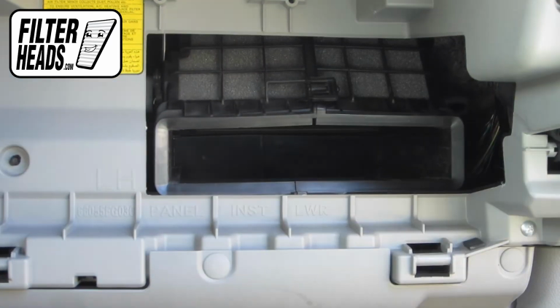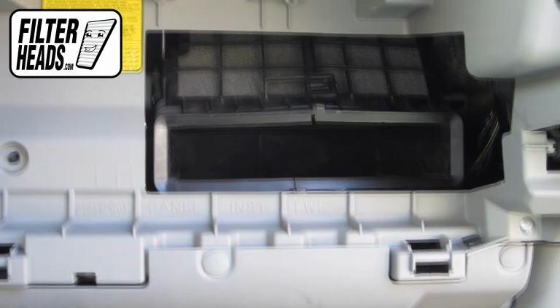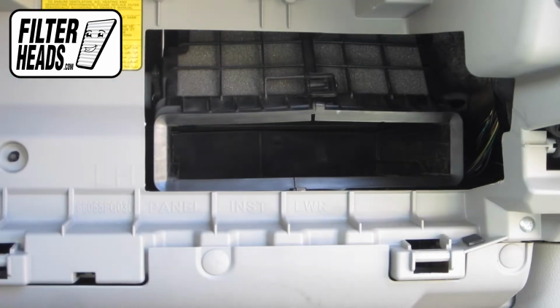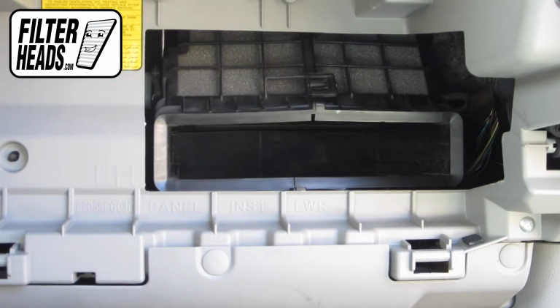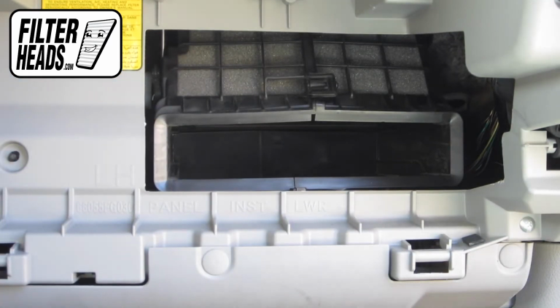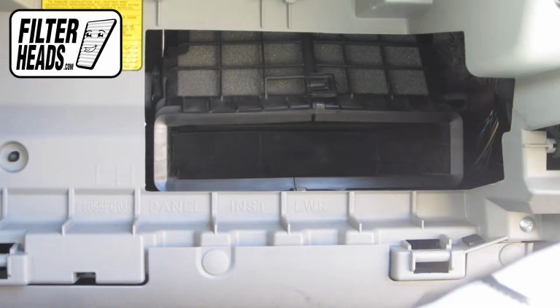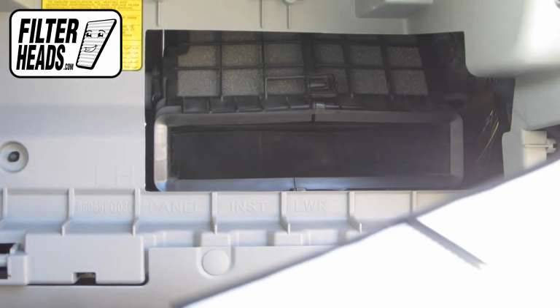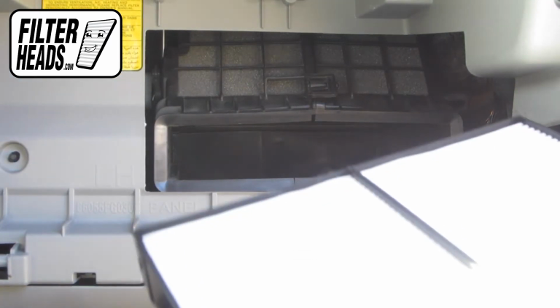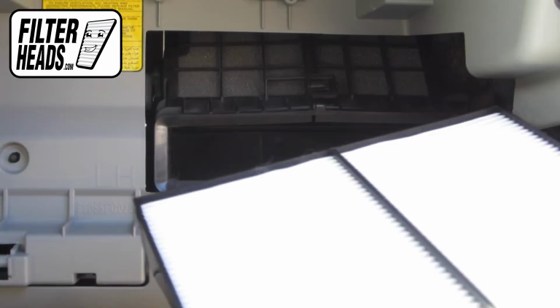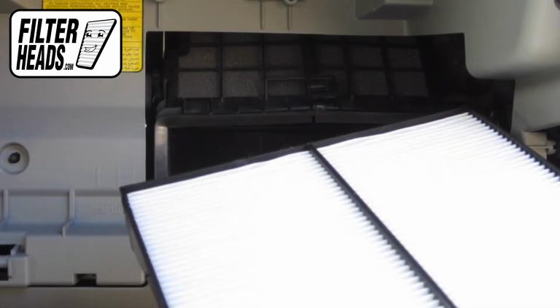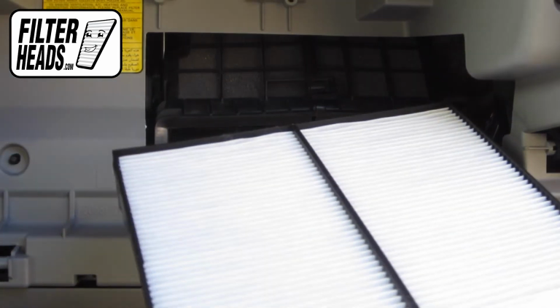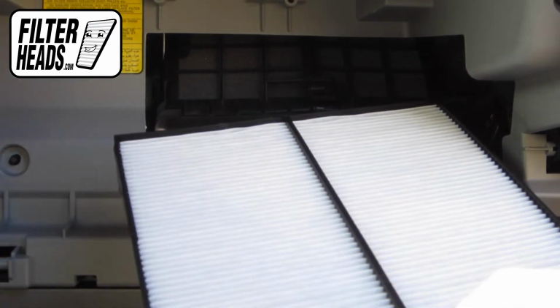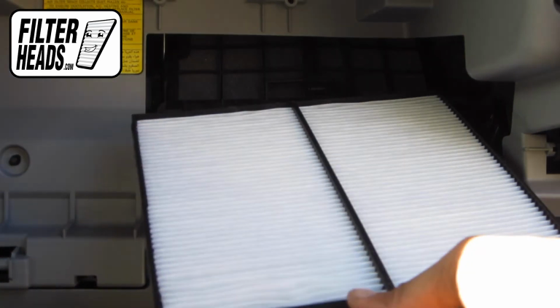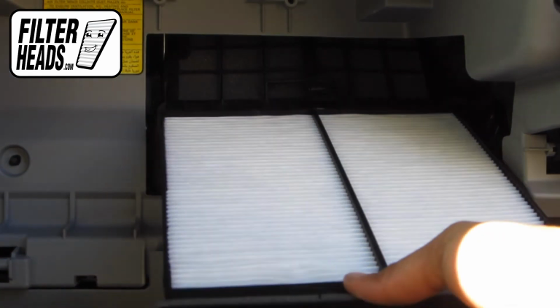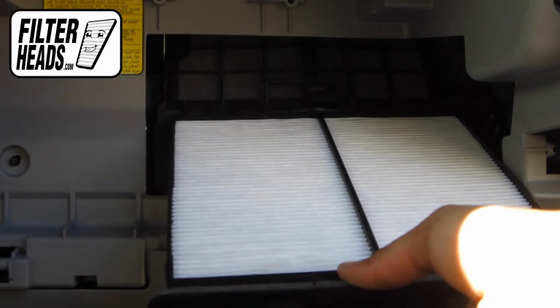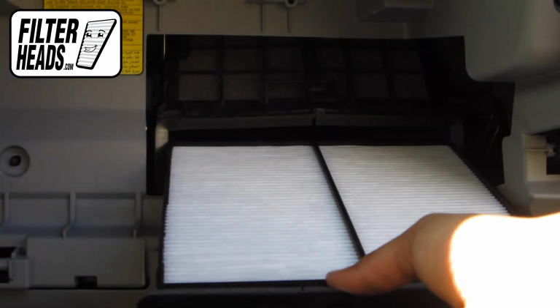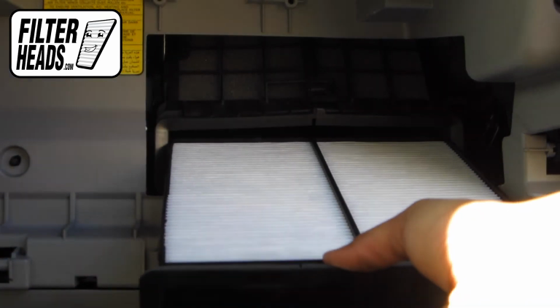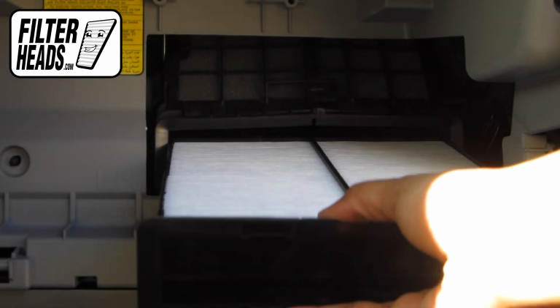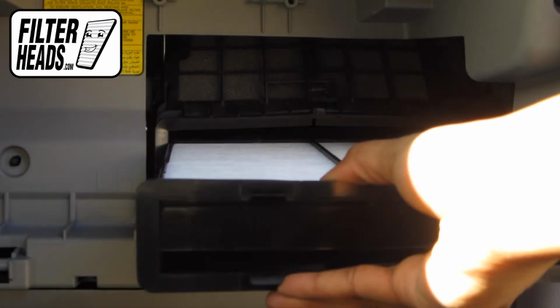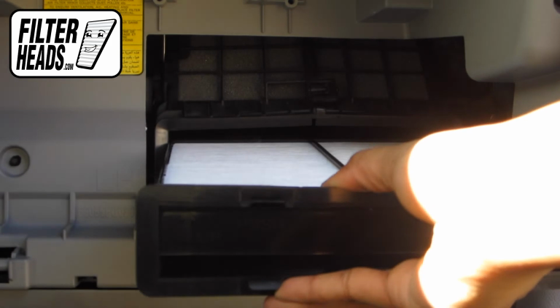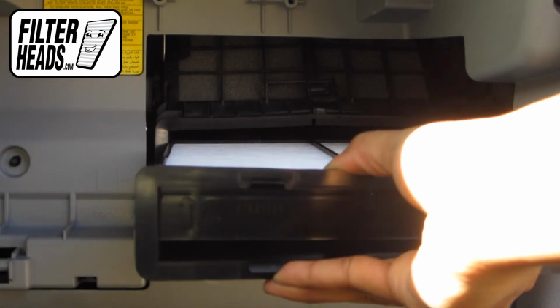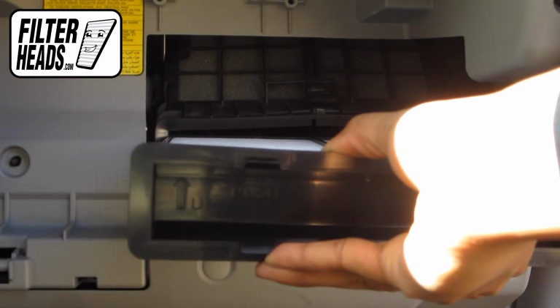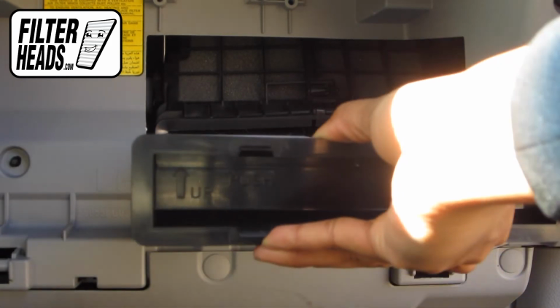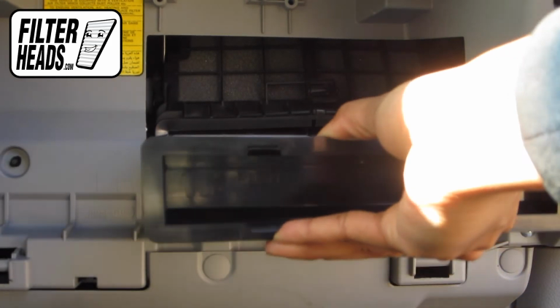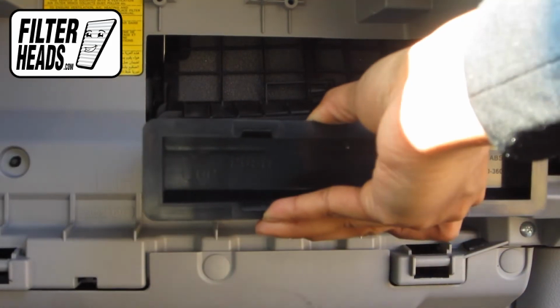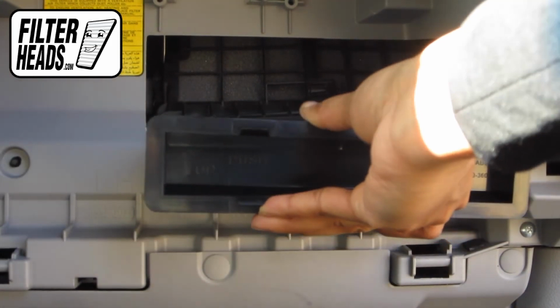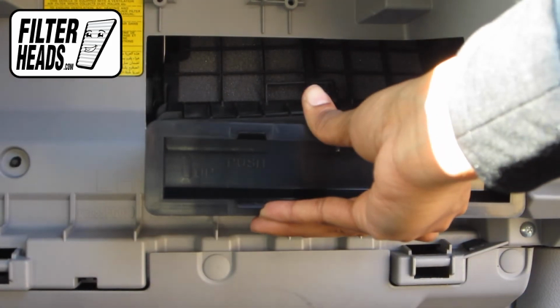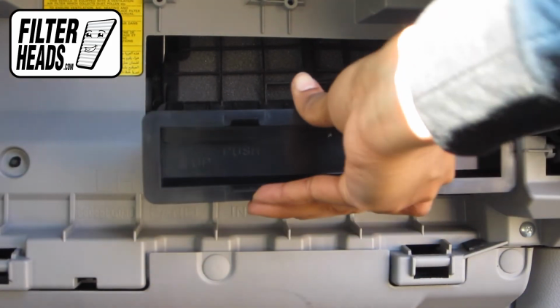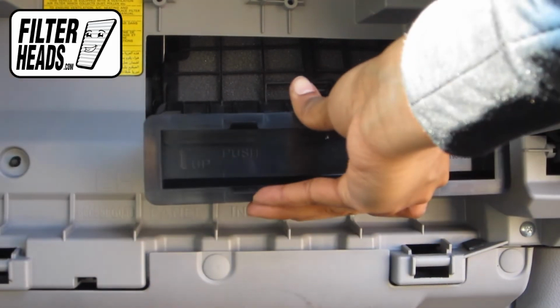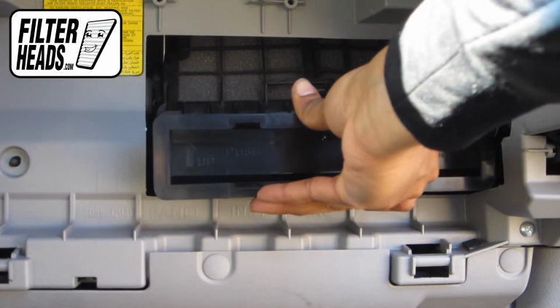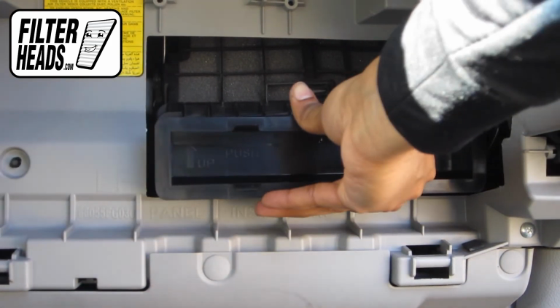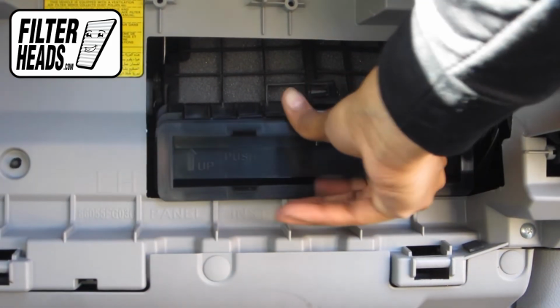Install your new AQ1149 filter into the housing with the arrow pointing up.